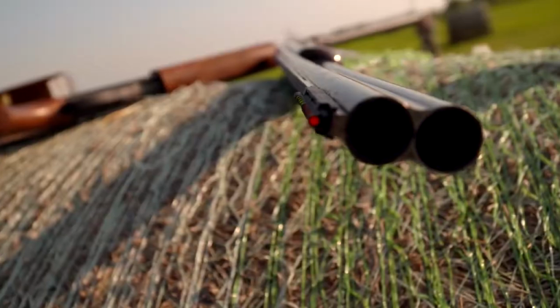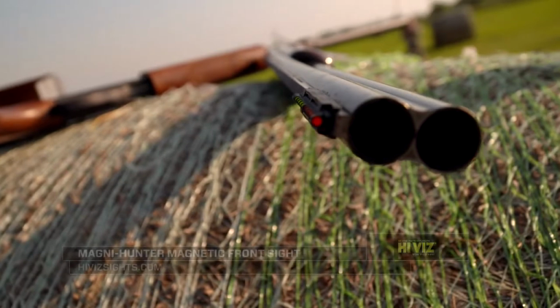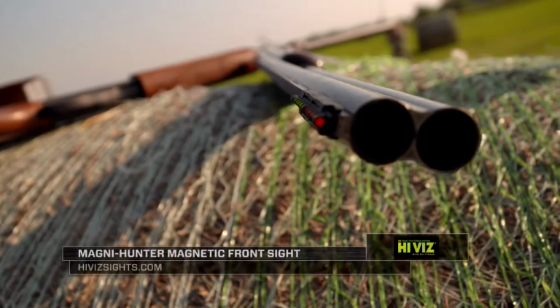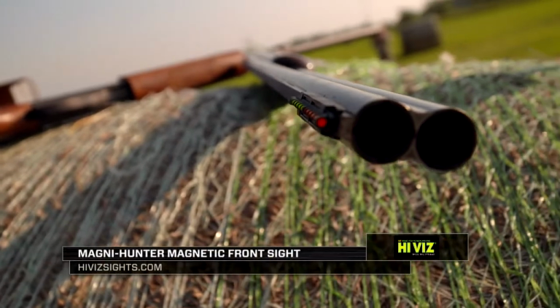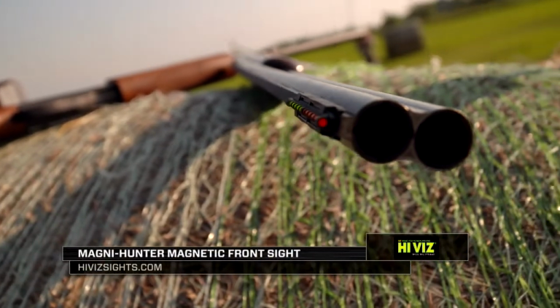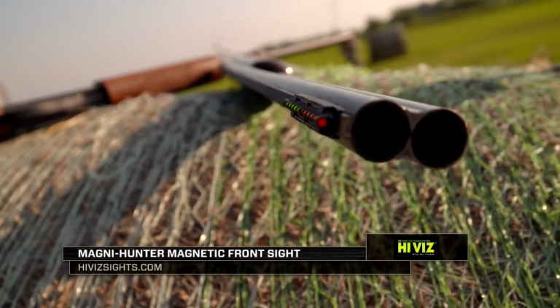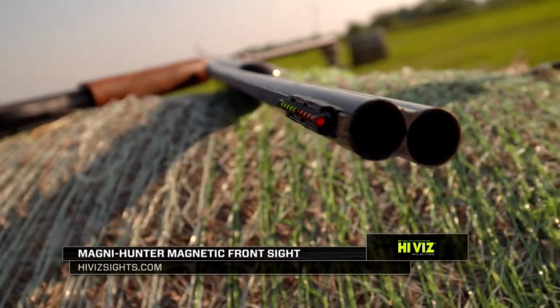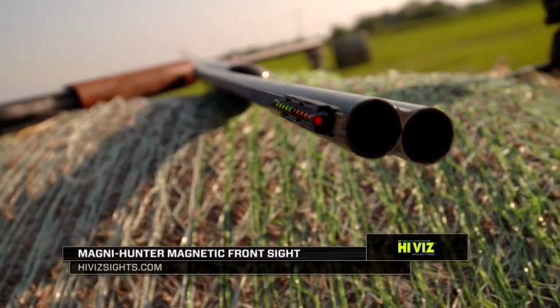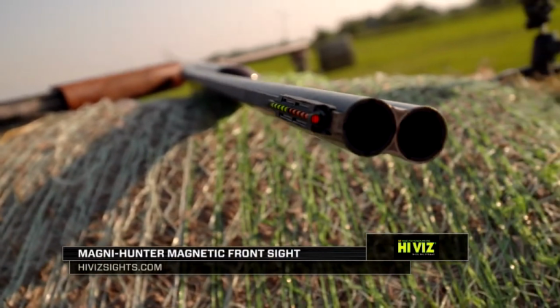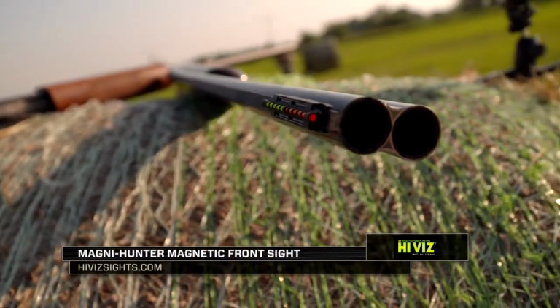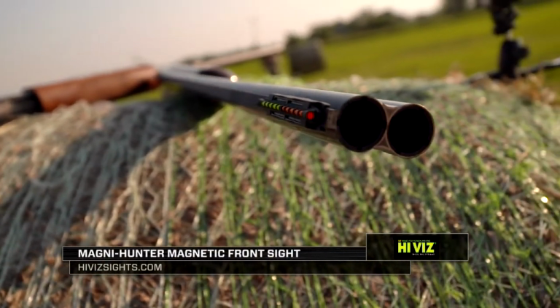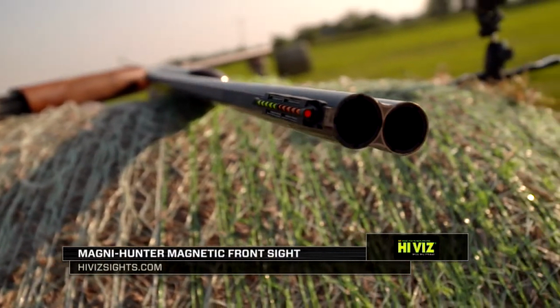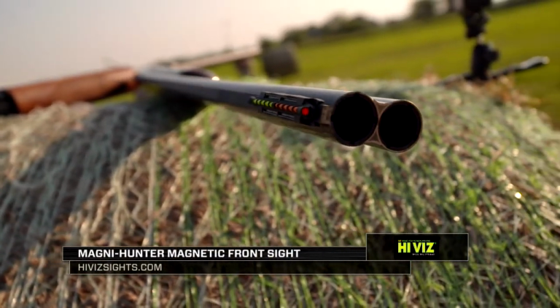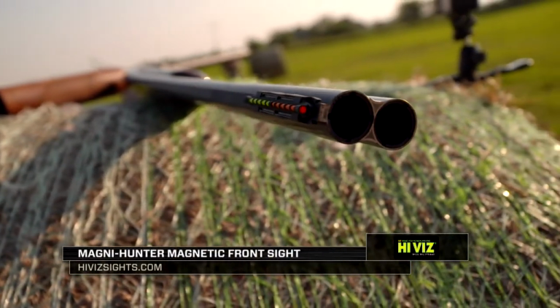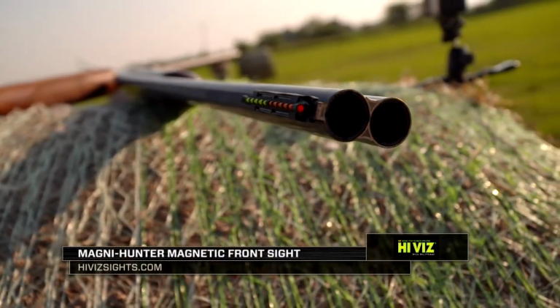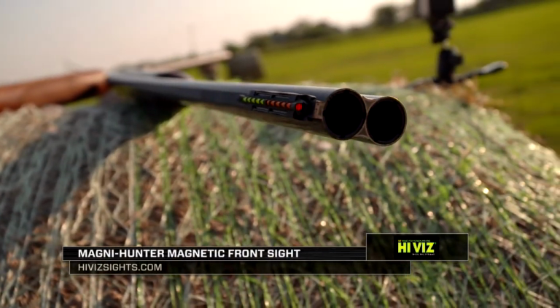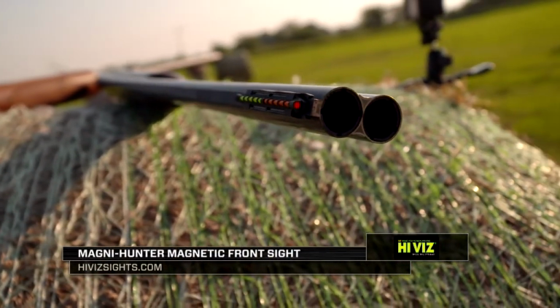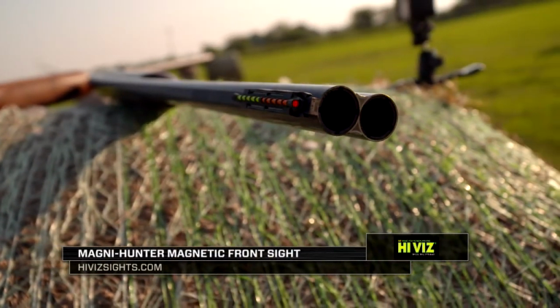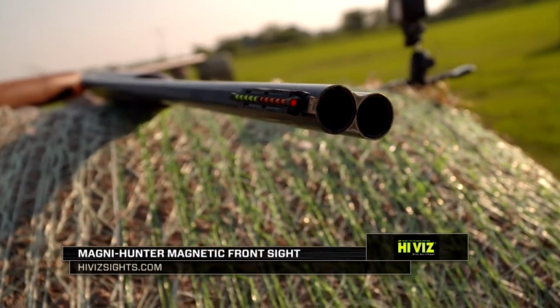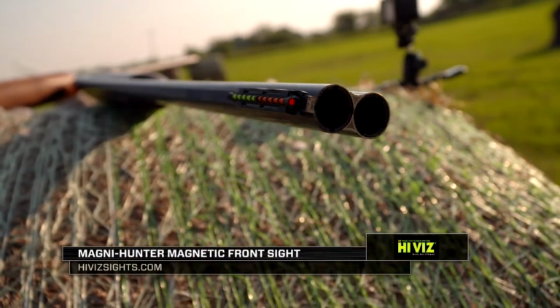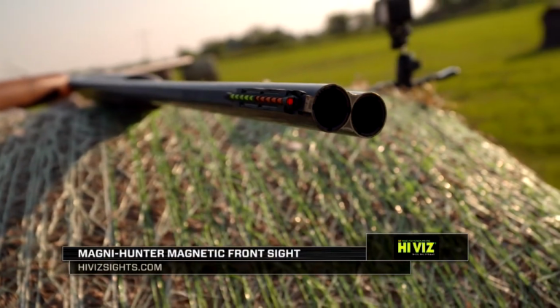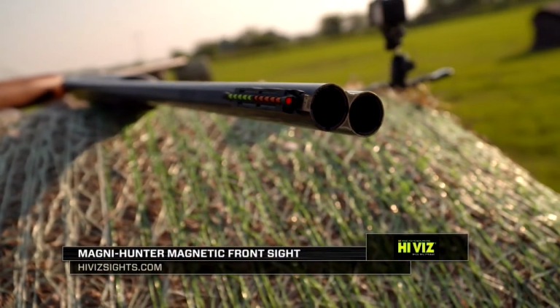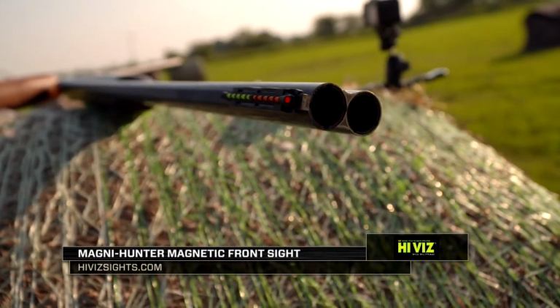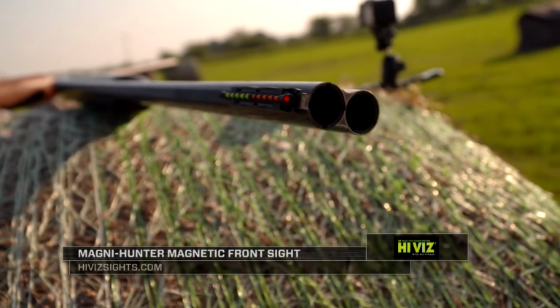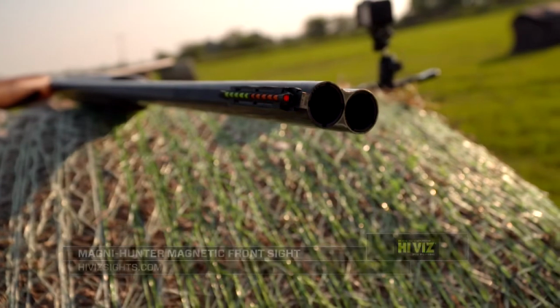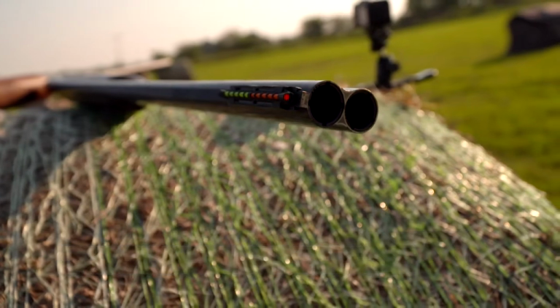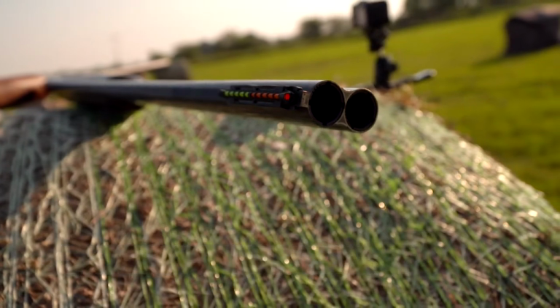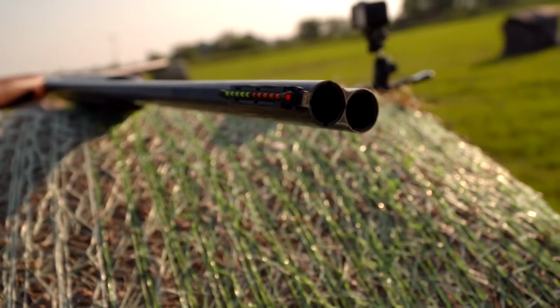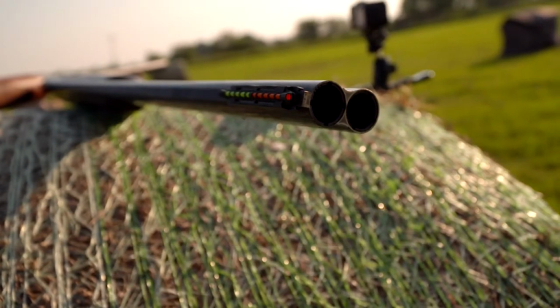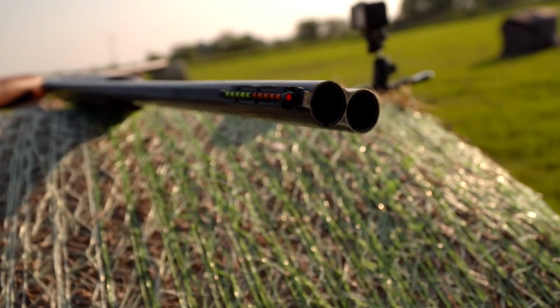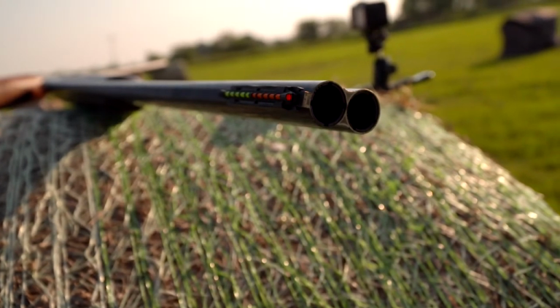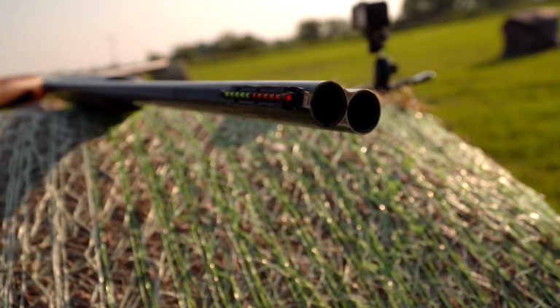For those of you who are cross-eyed dominant, check out the Magna Hunter sight. This will allow you to shoot with both eyes open and cure your cross-eyed dominance issues.